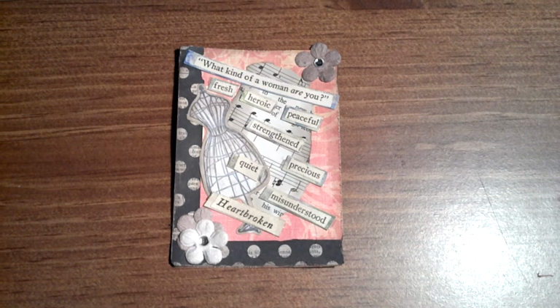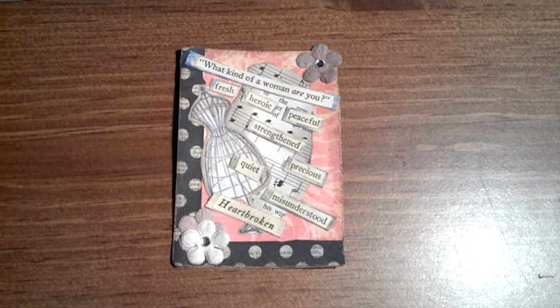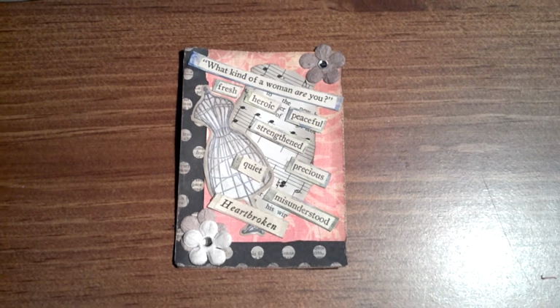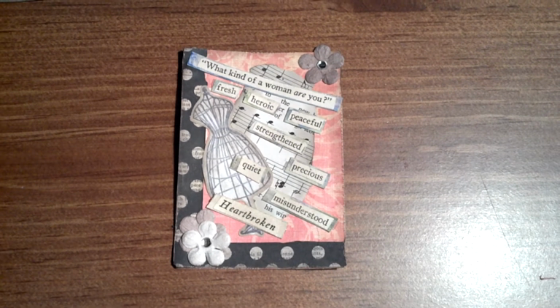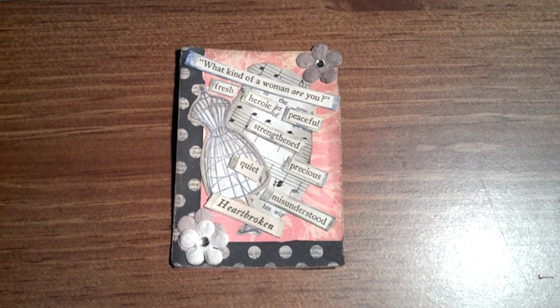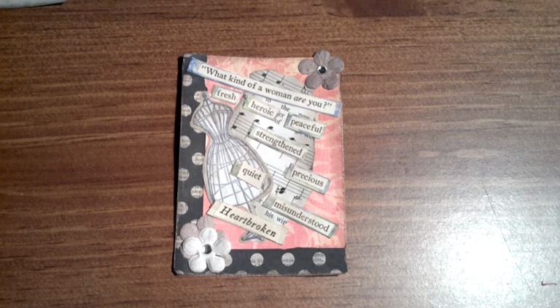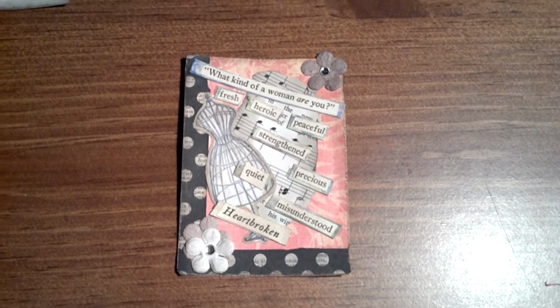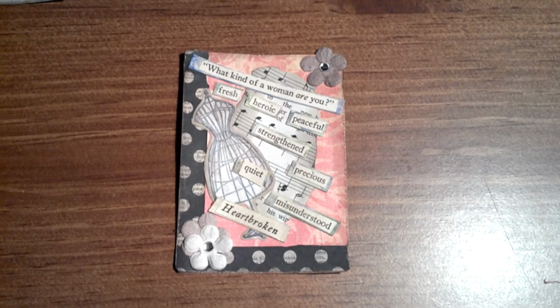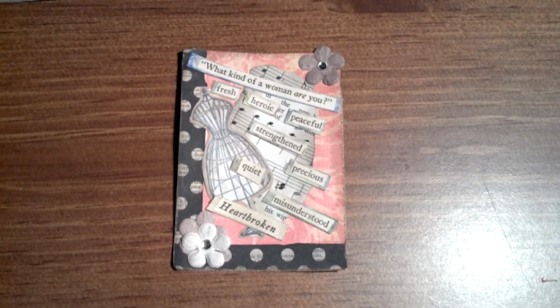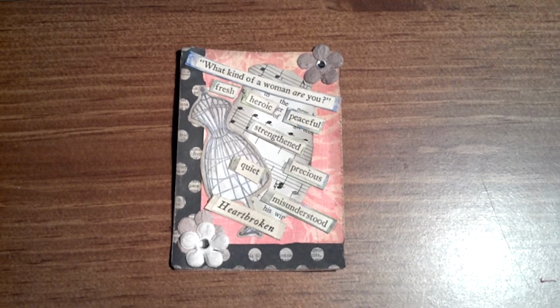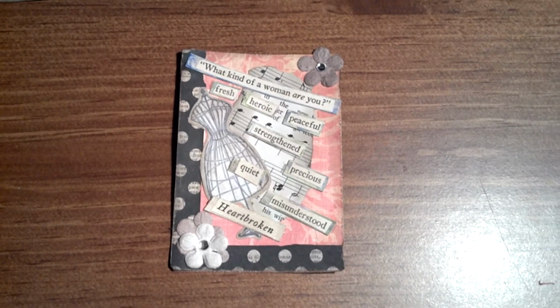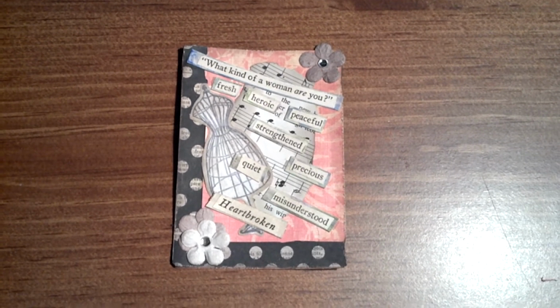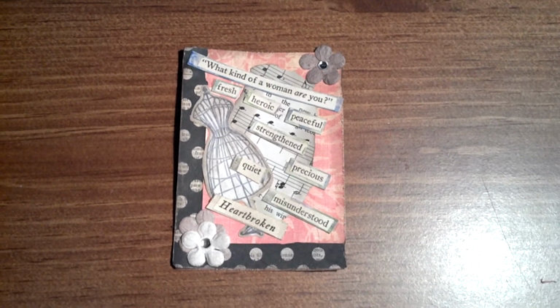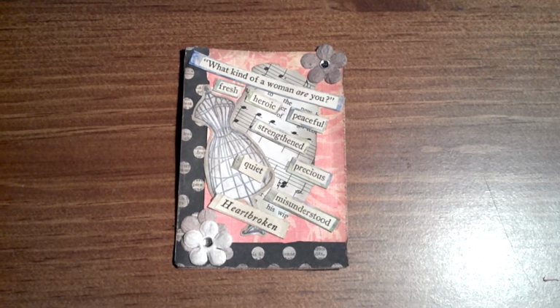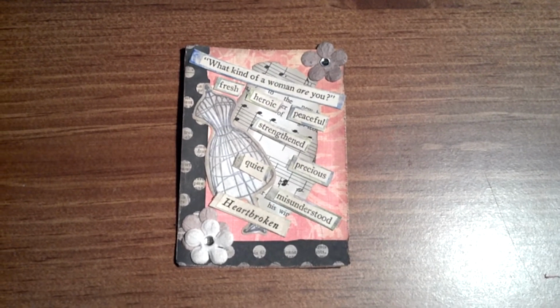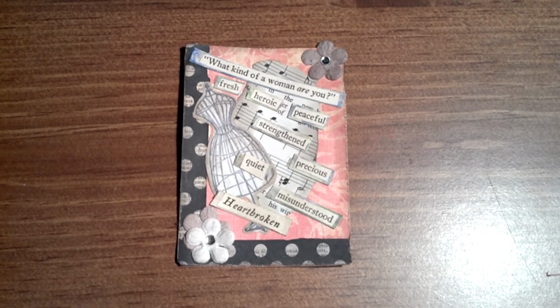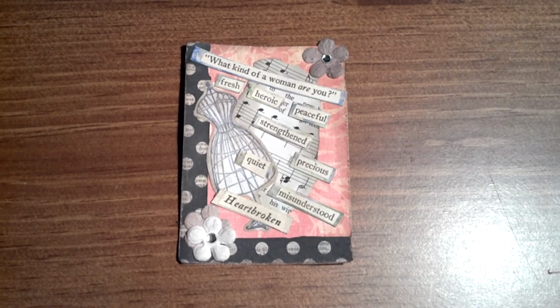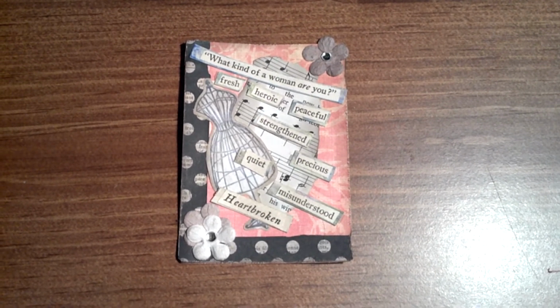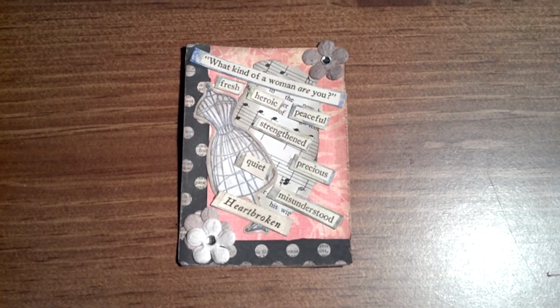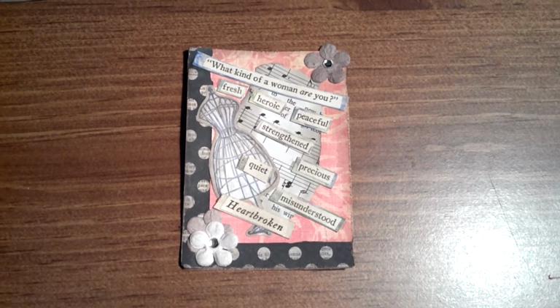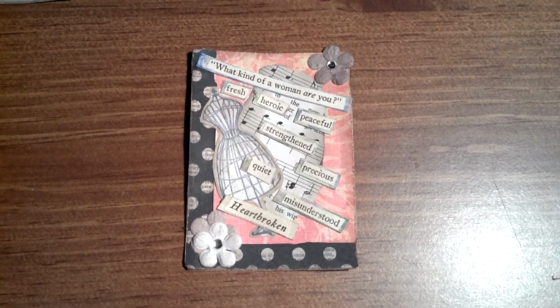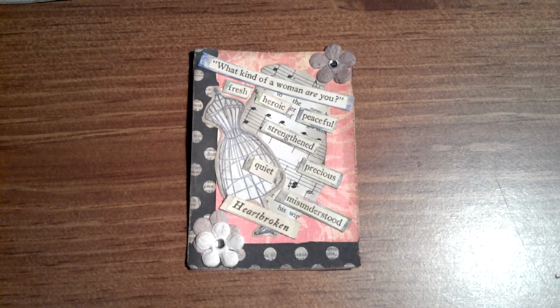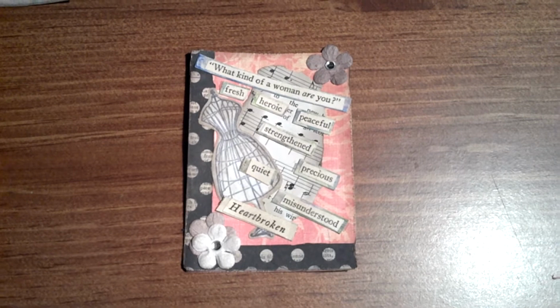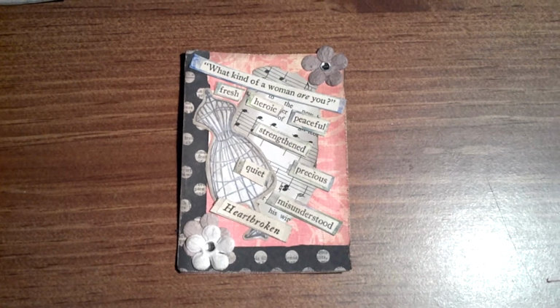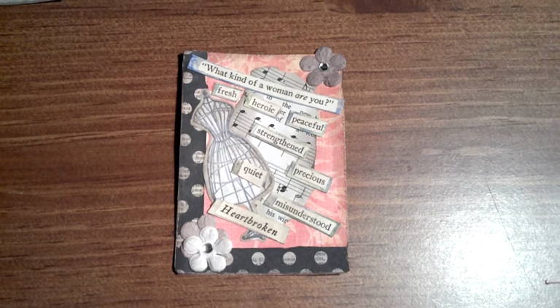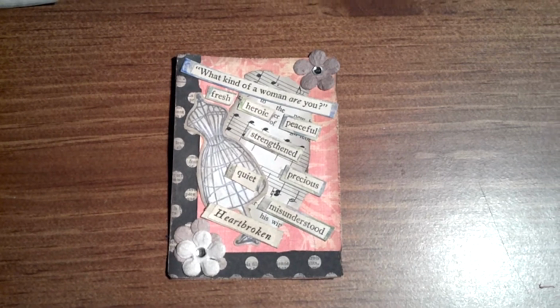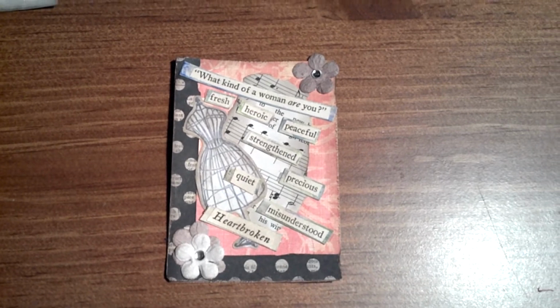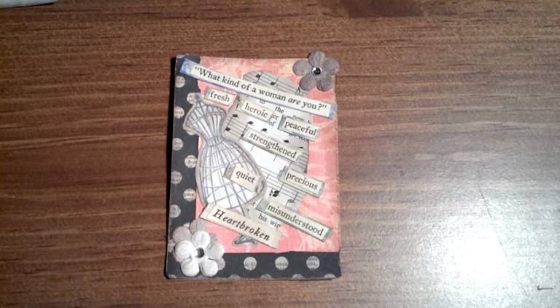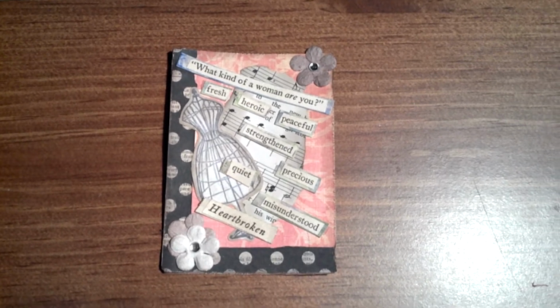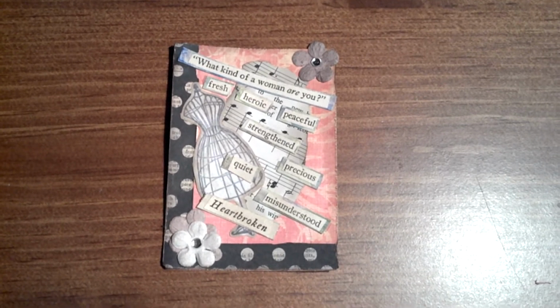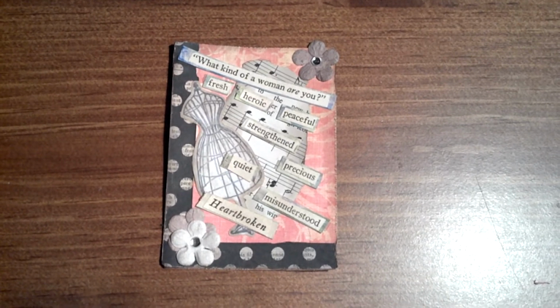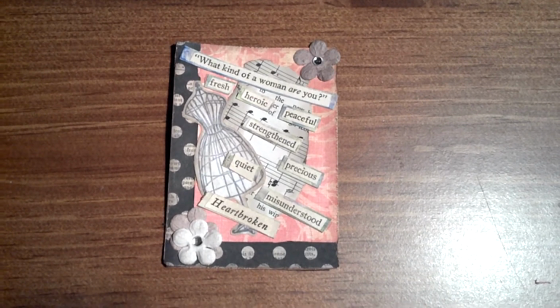Hello, this is Micah with iArt of Stone. I wanted to share with you a few of my ATCs.